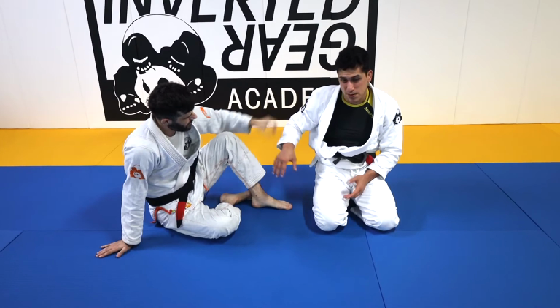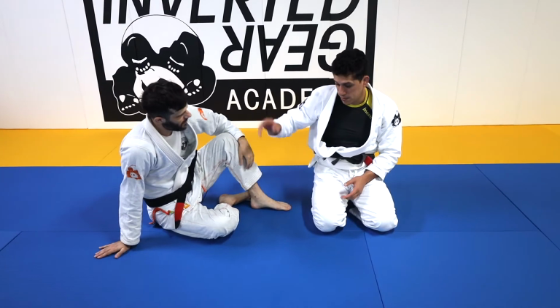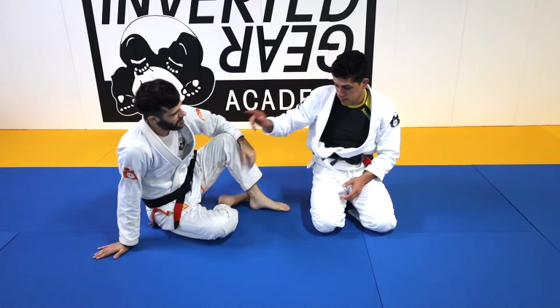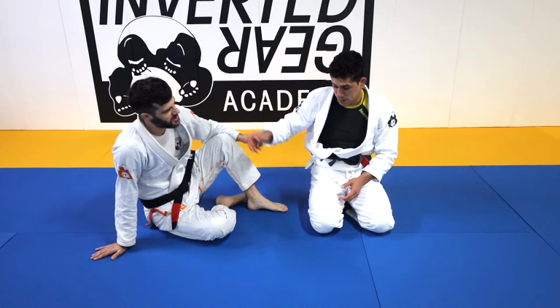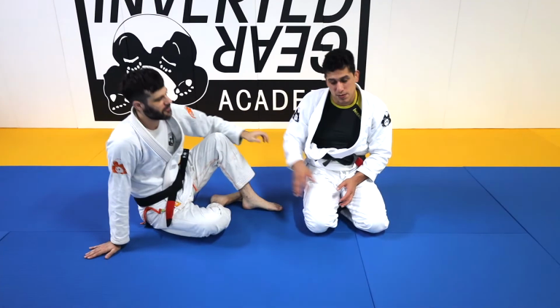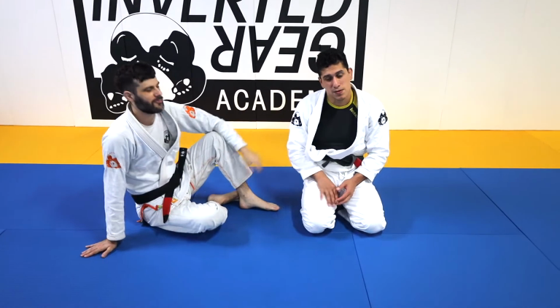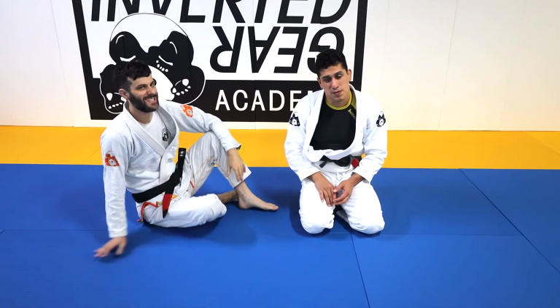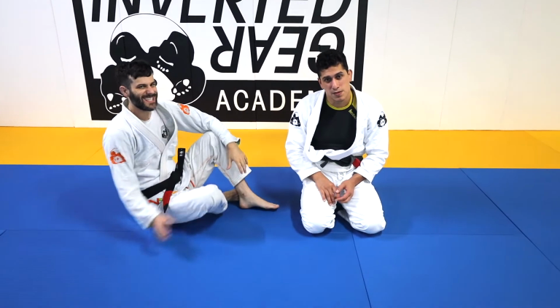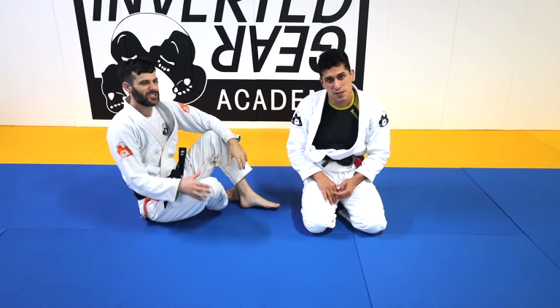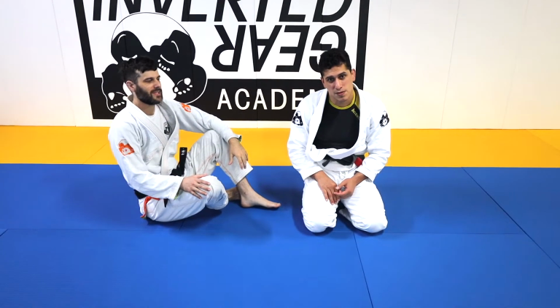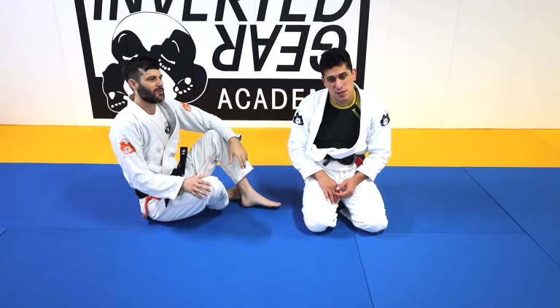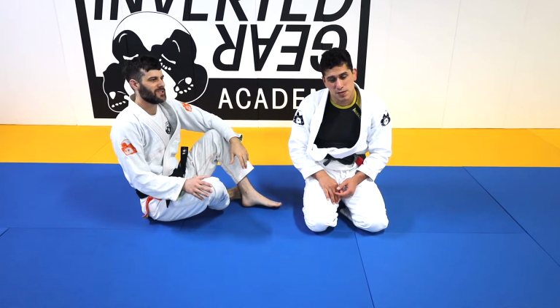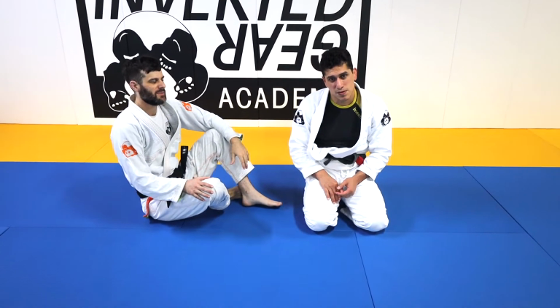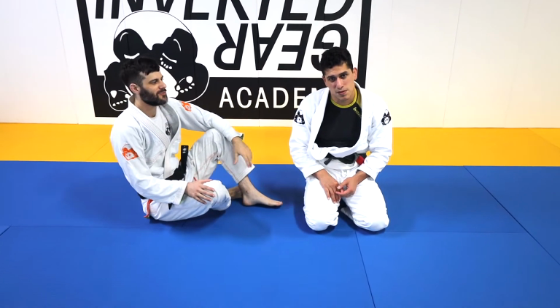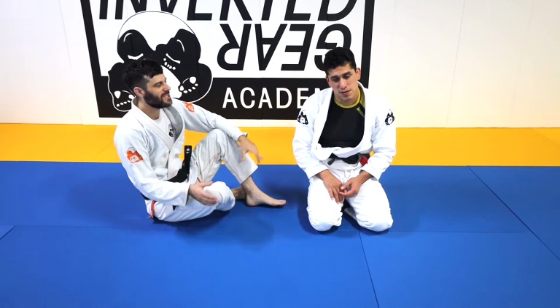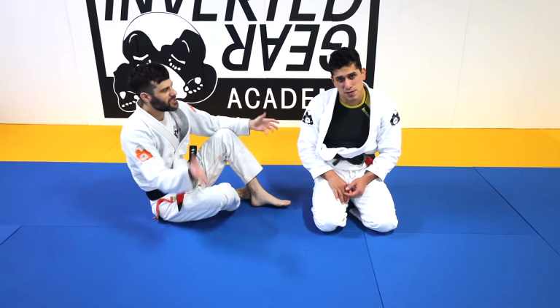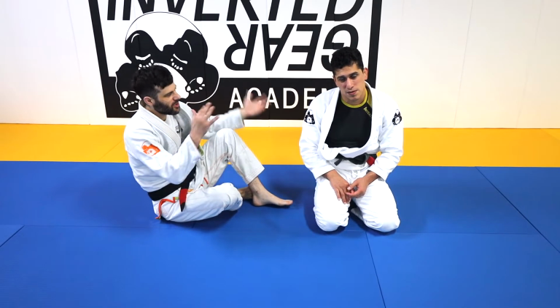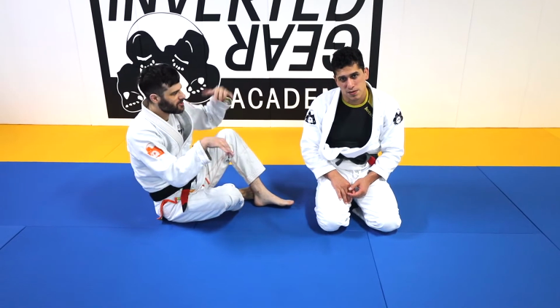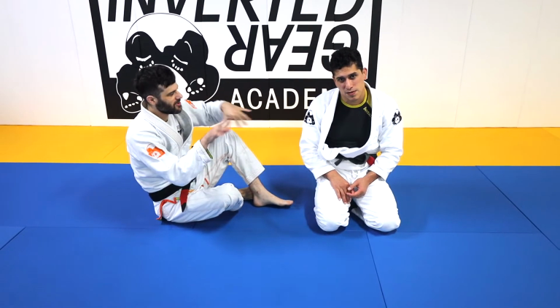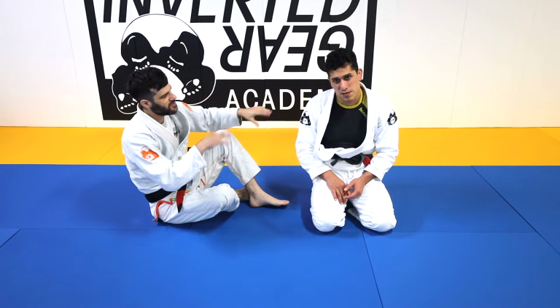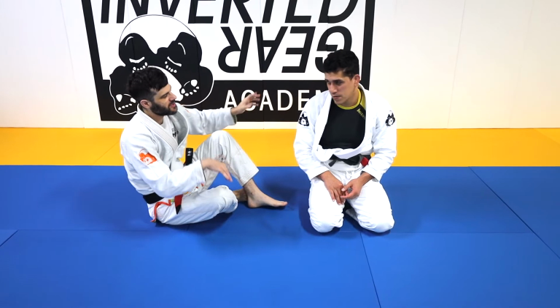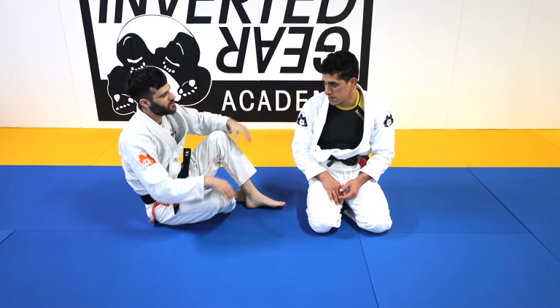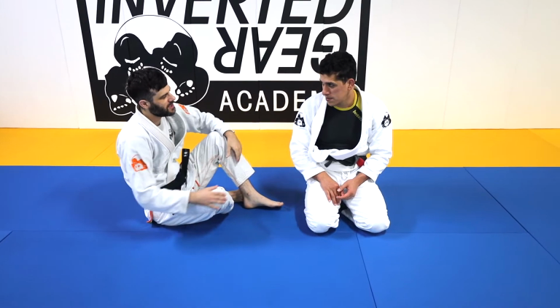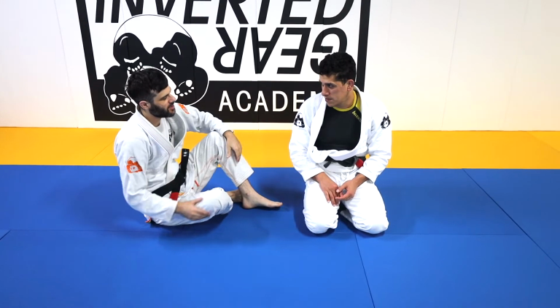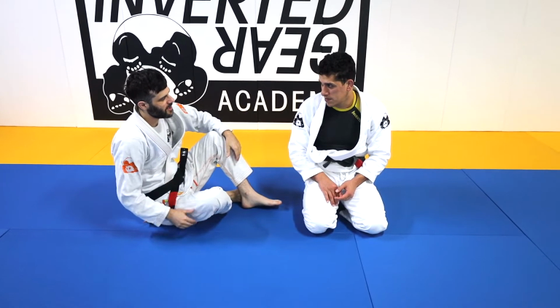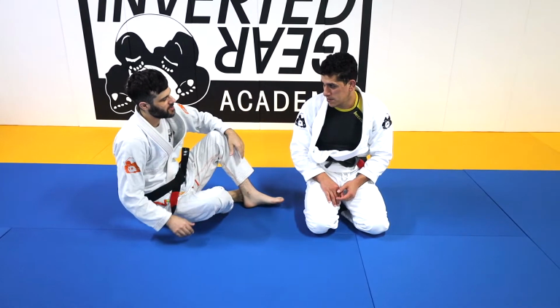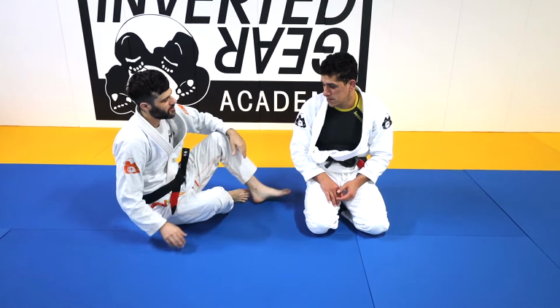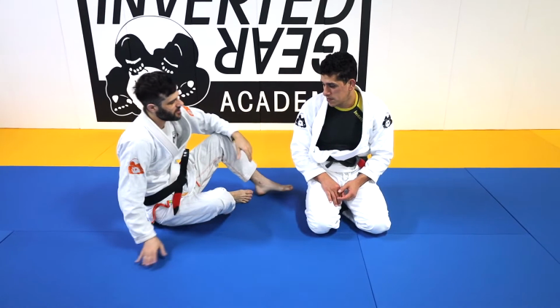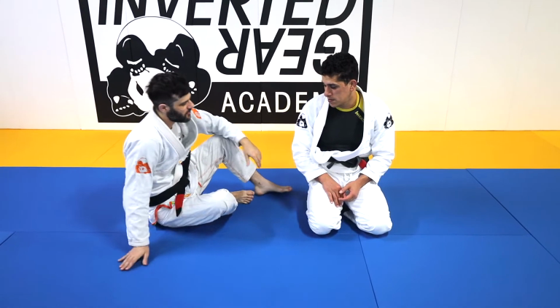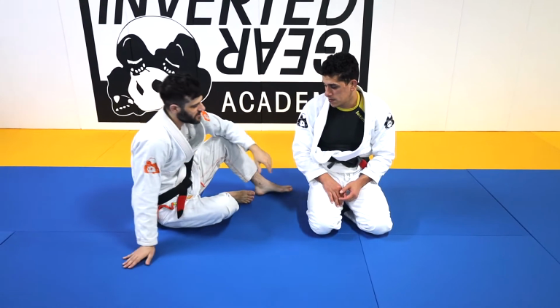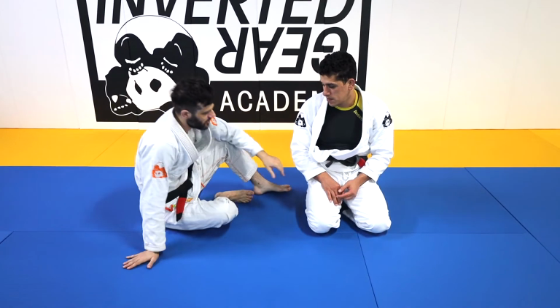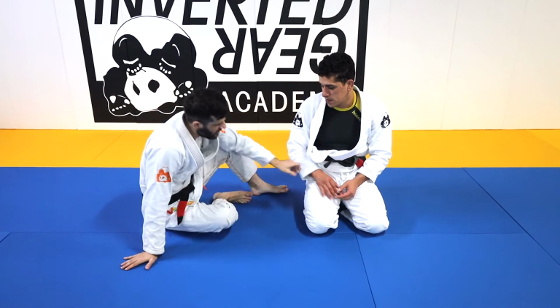How to deal with freakish guard returns — flexible, lanky, long-leg people. How do you pass their guards?